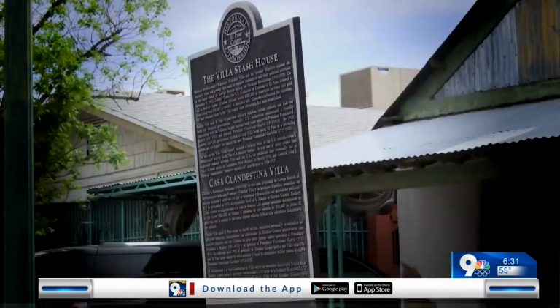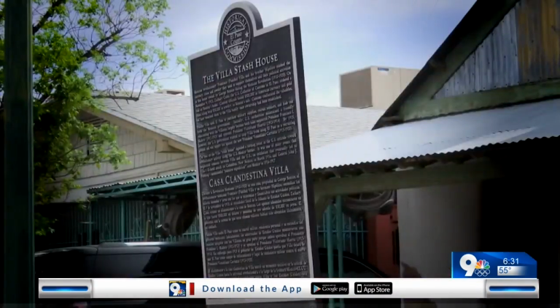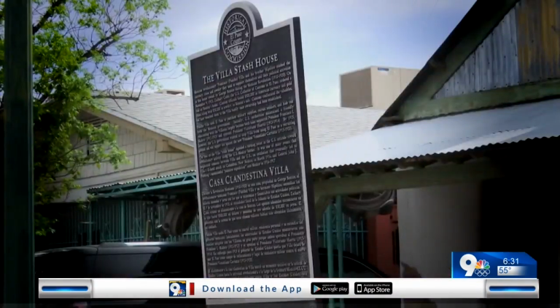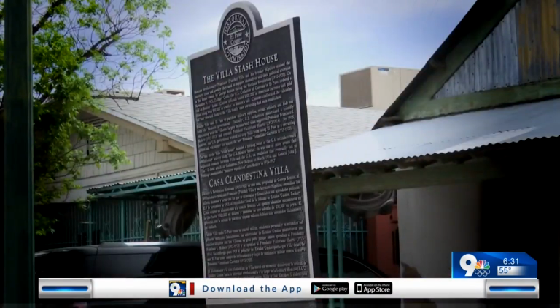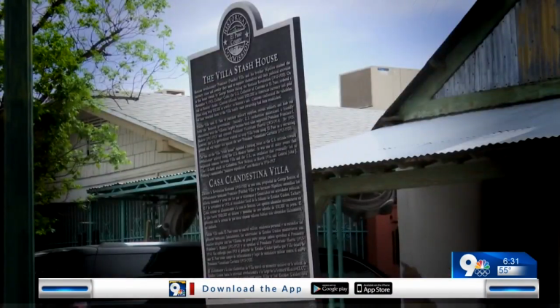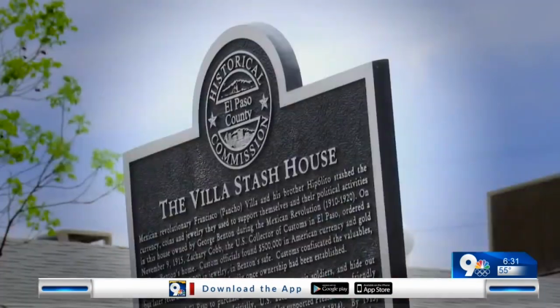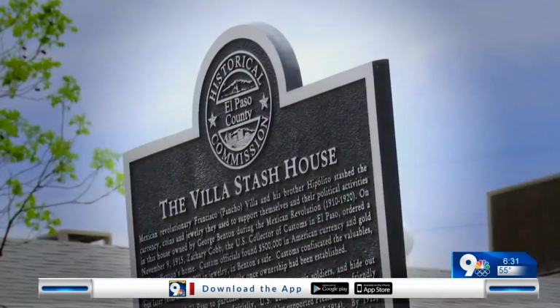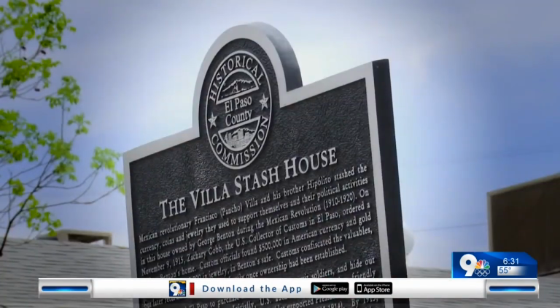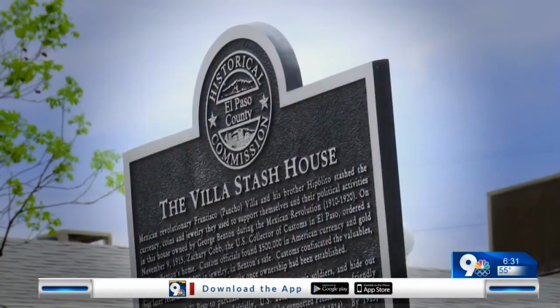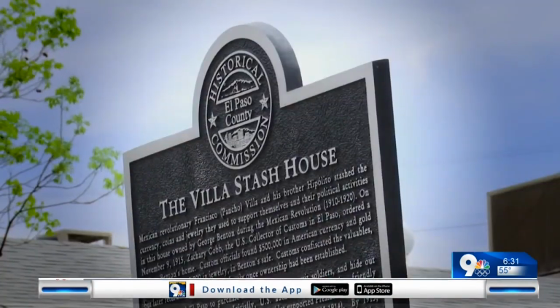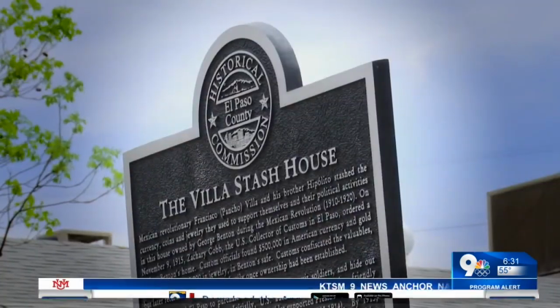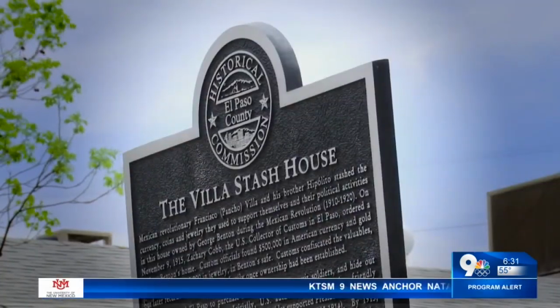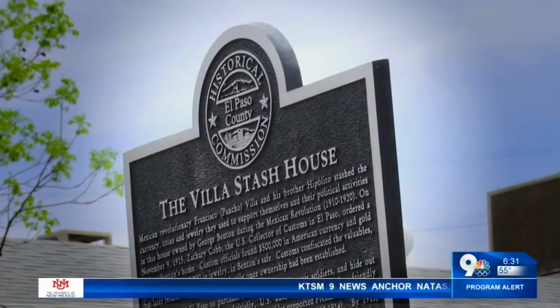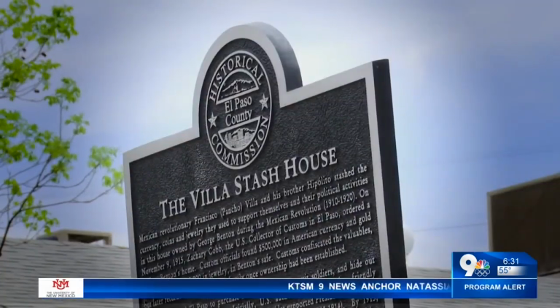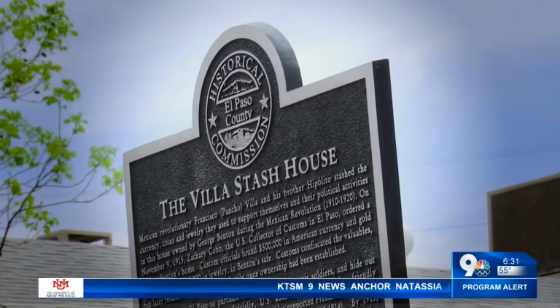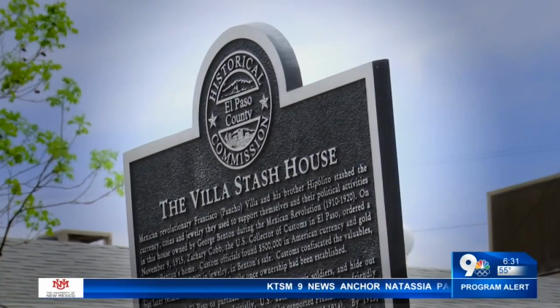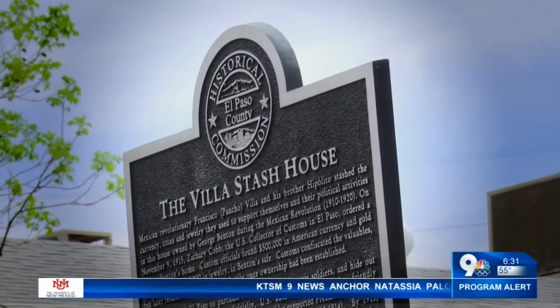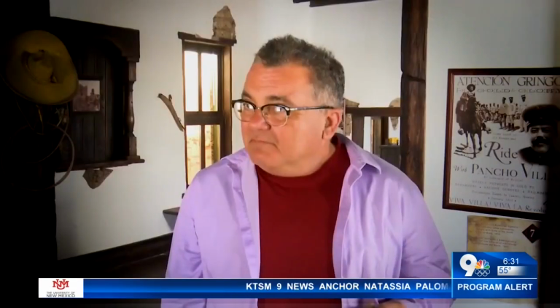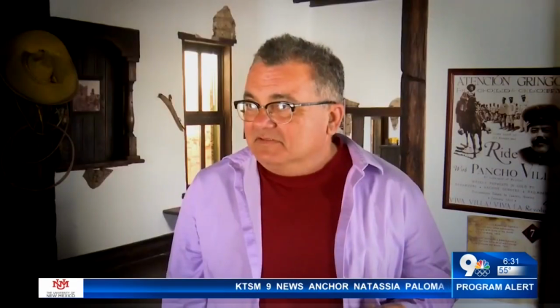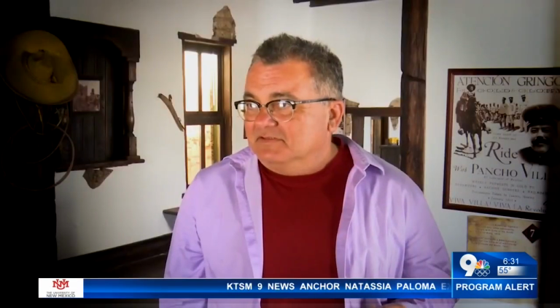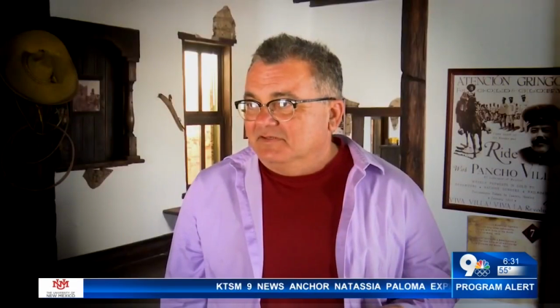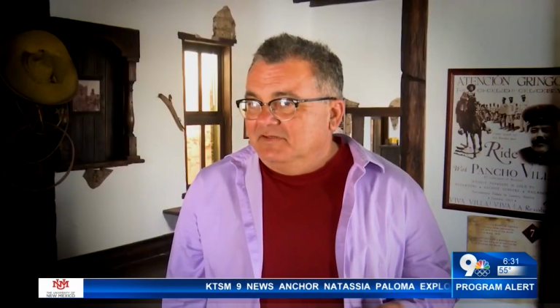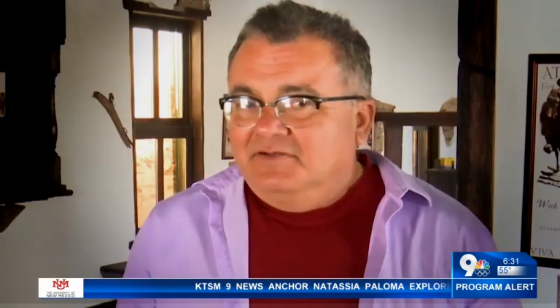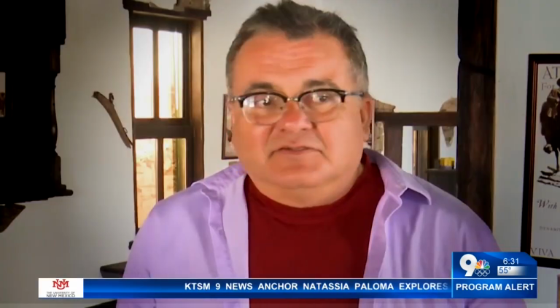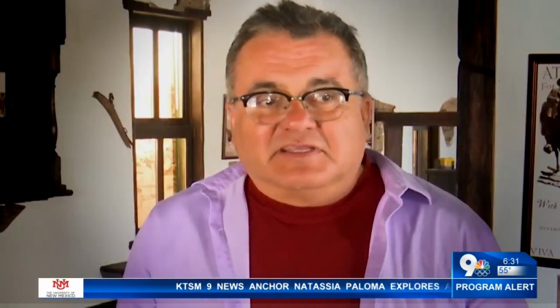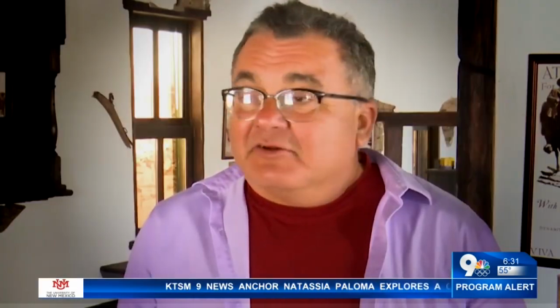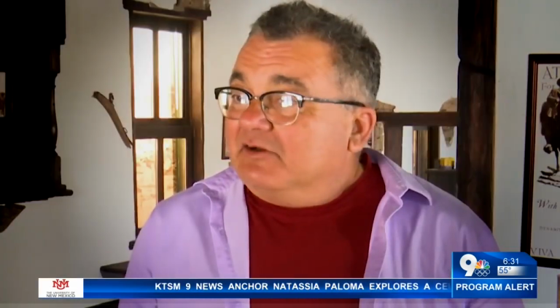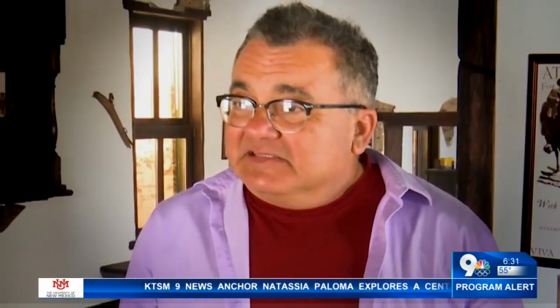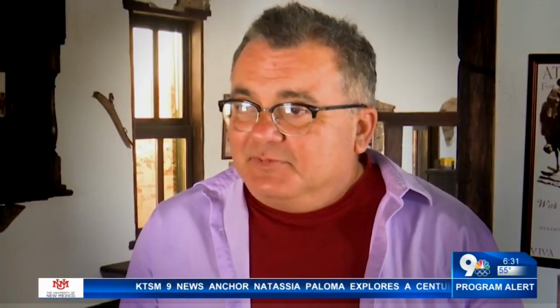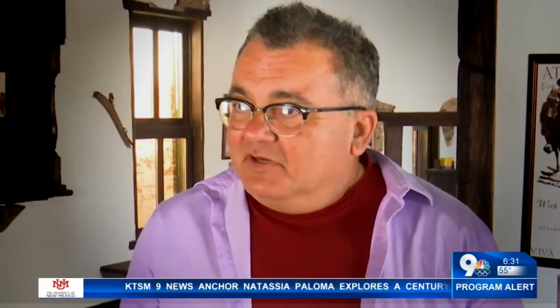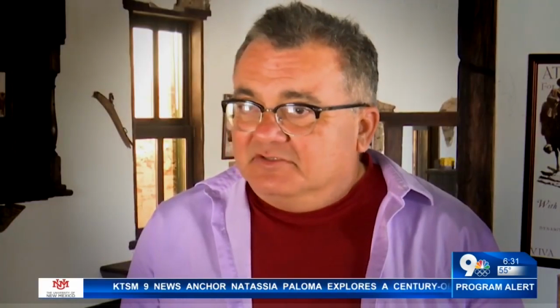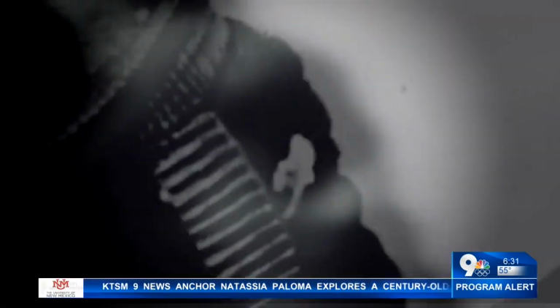Also known as Pancho Villa's stash house, it served to smuggle weapons and carry out espionage.